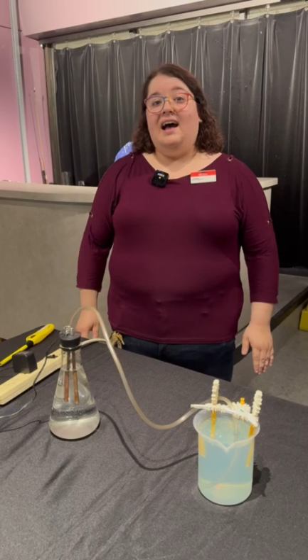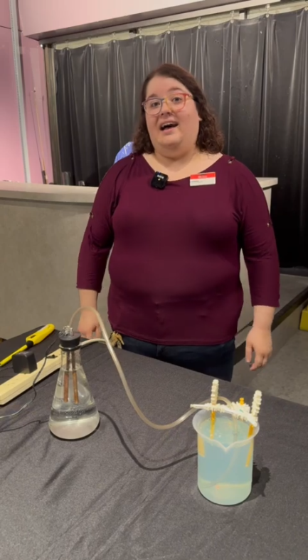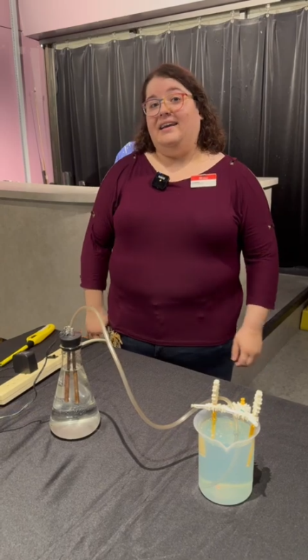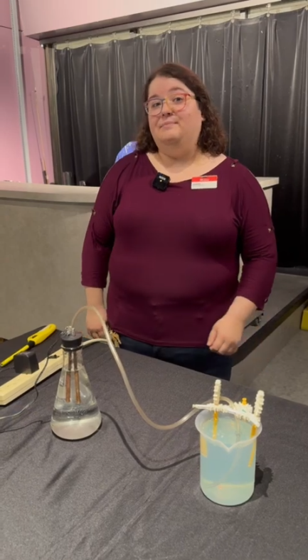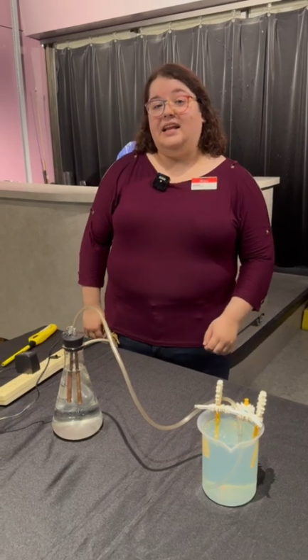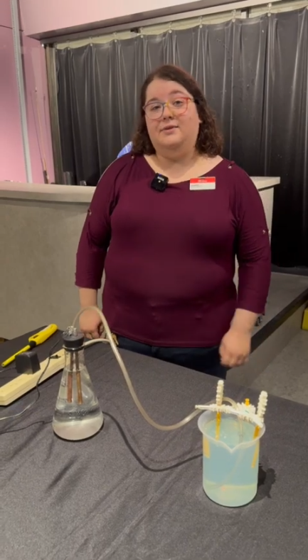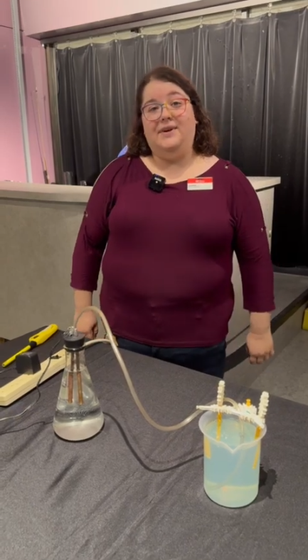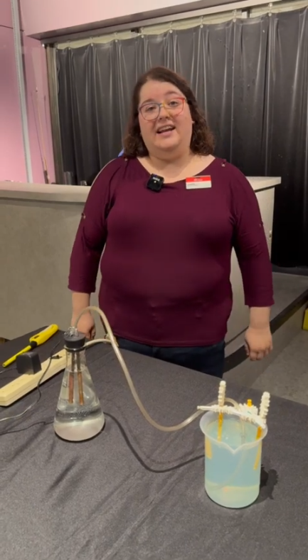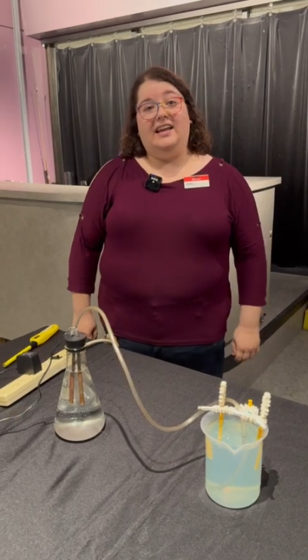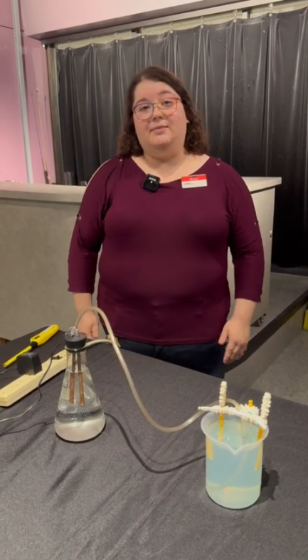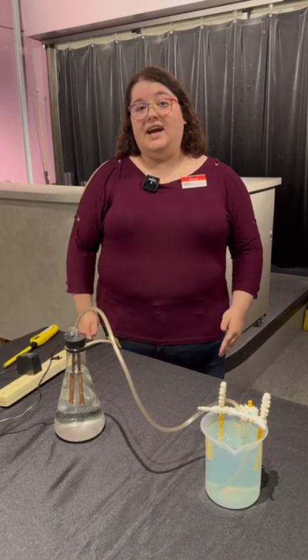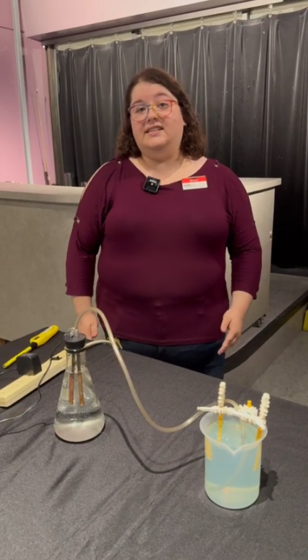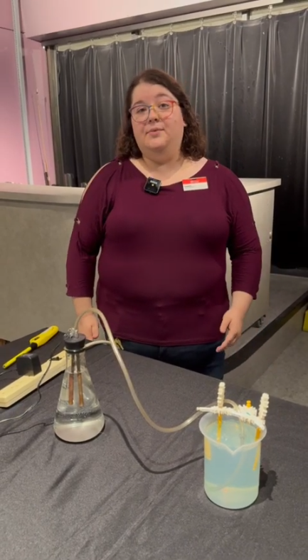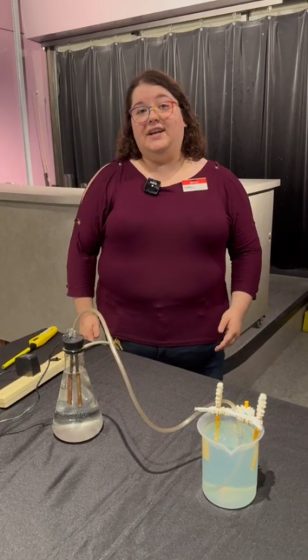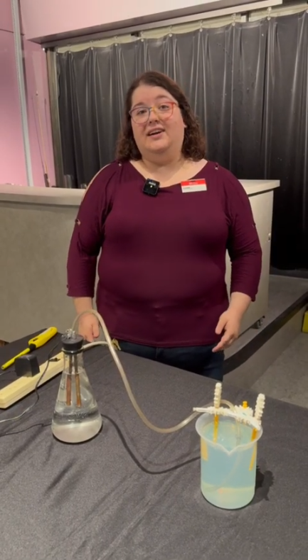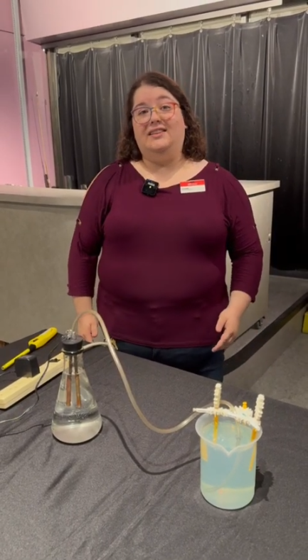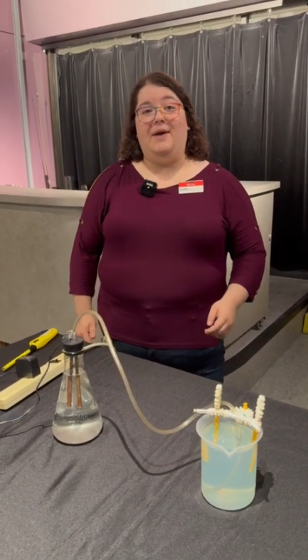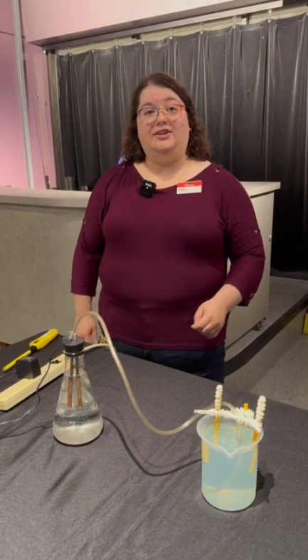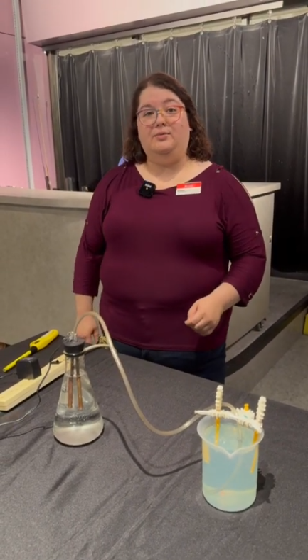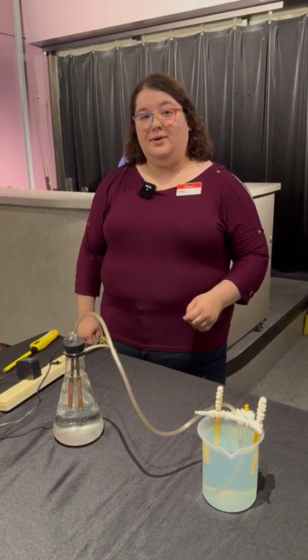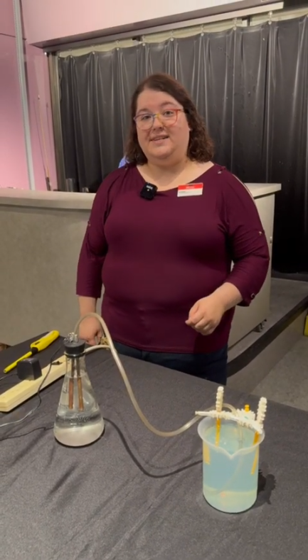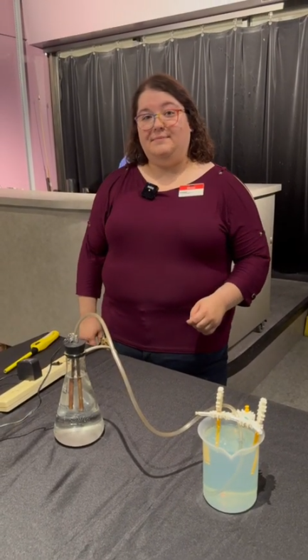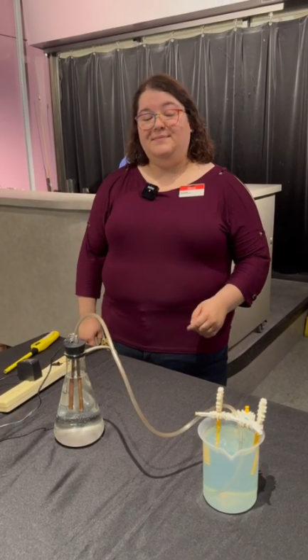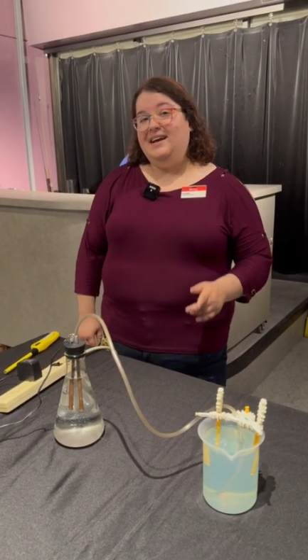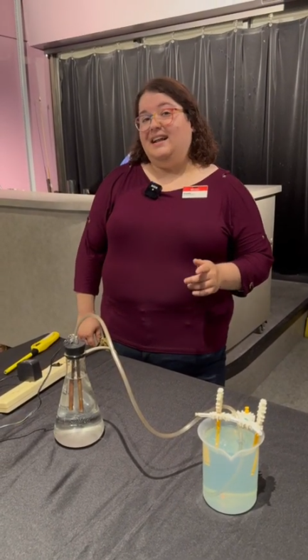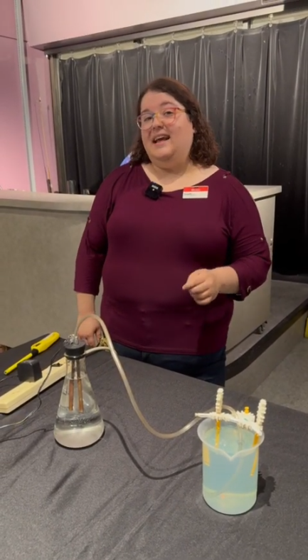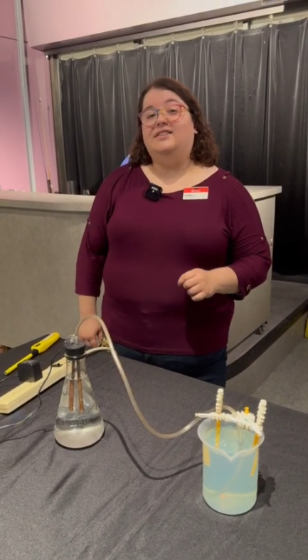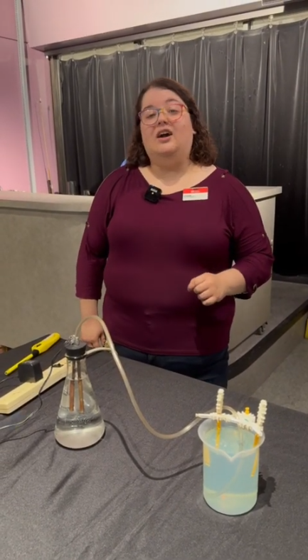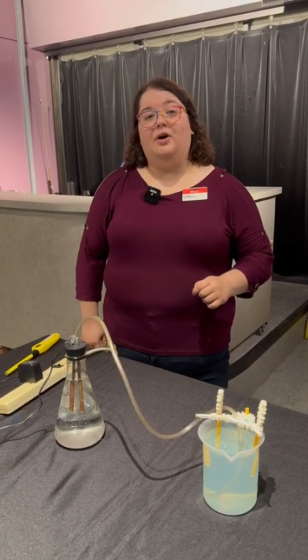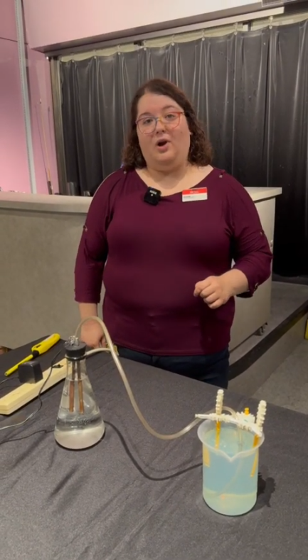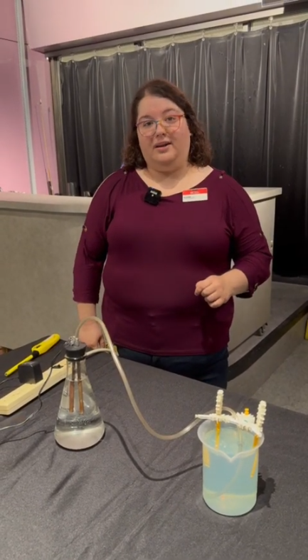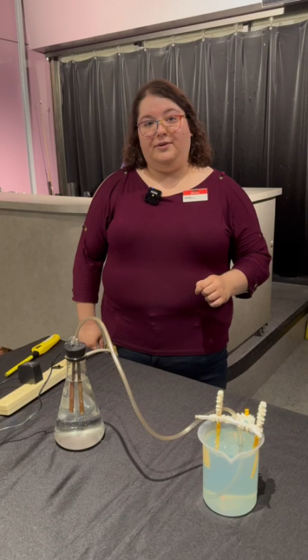Hi, my name is Rhianna and I'm a science communicator at the Manitoba Museum. Let's talk about rocket fuel.